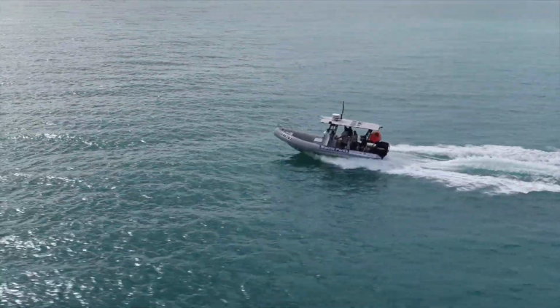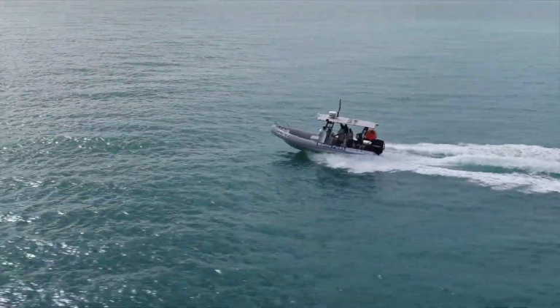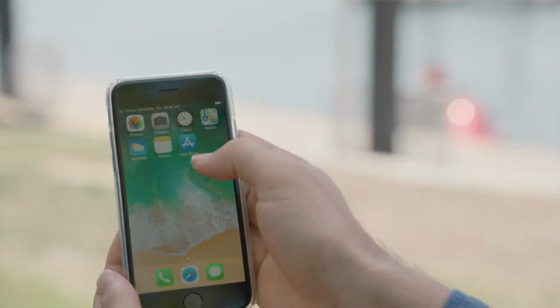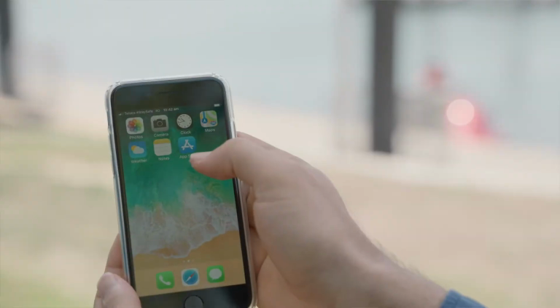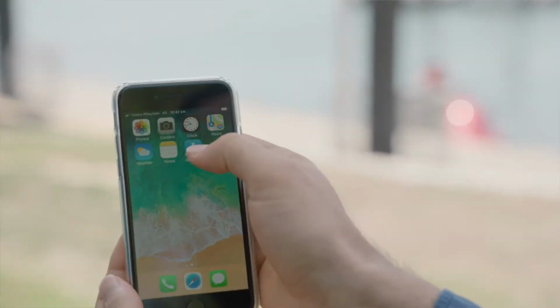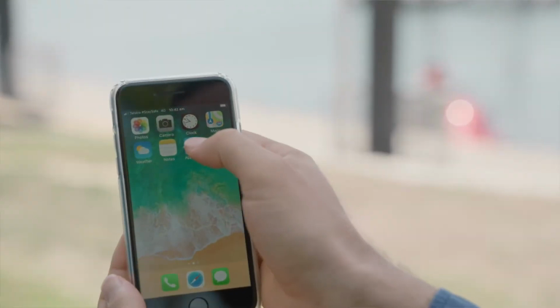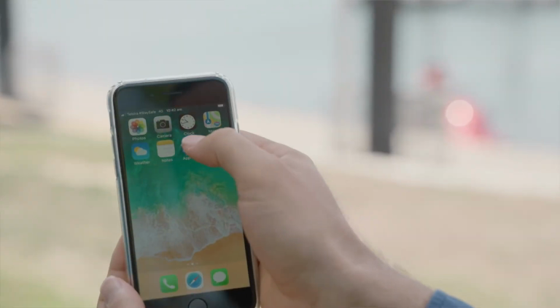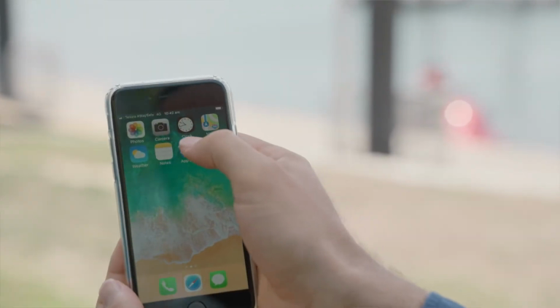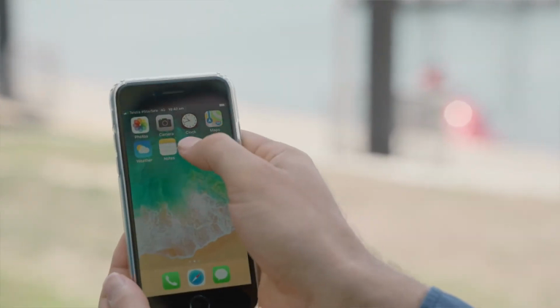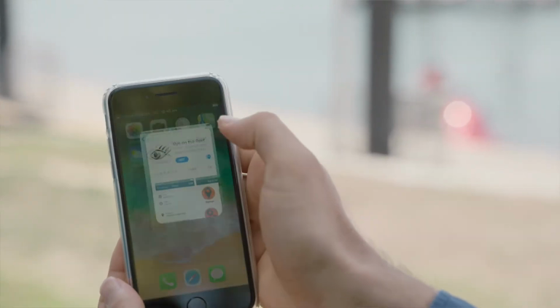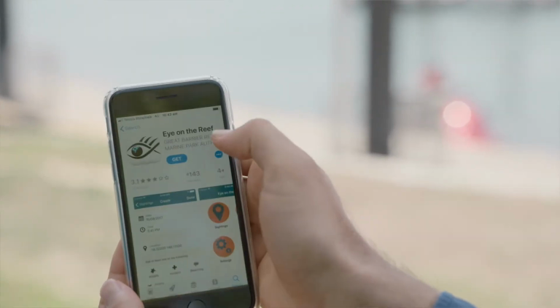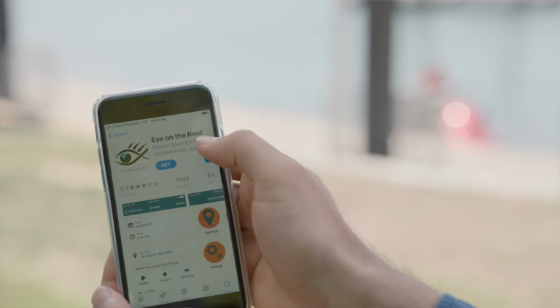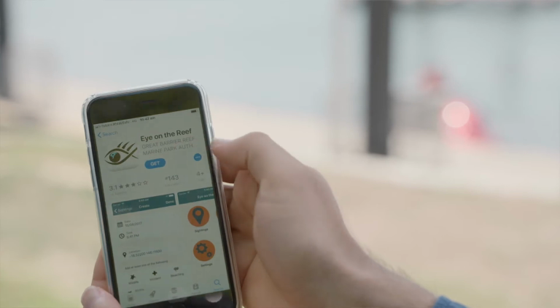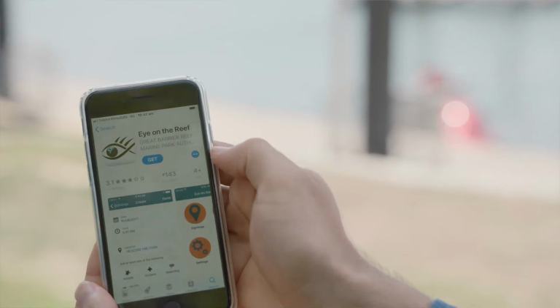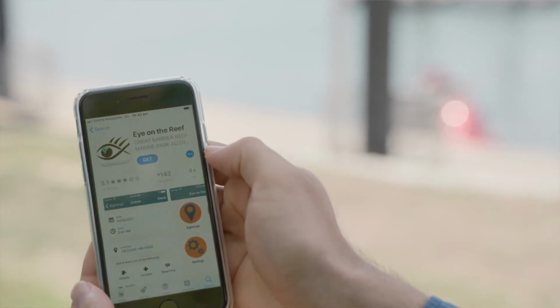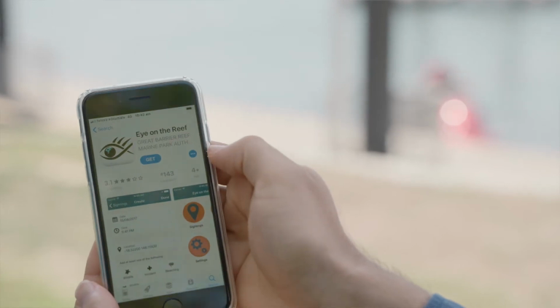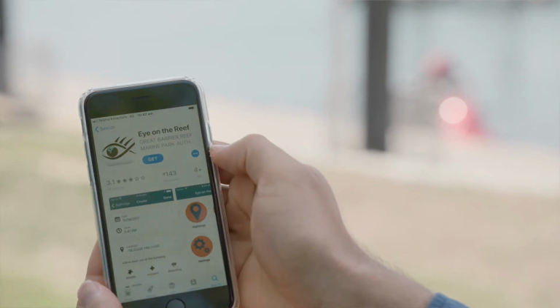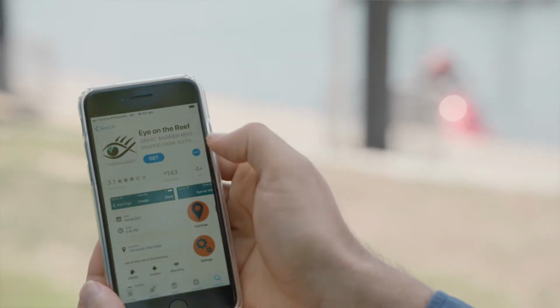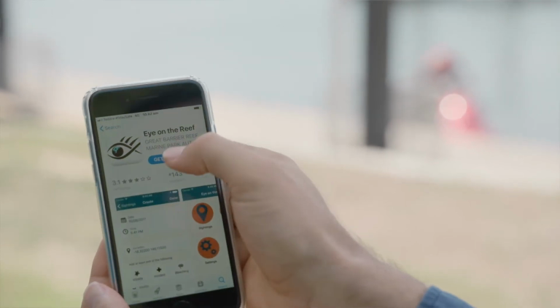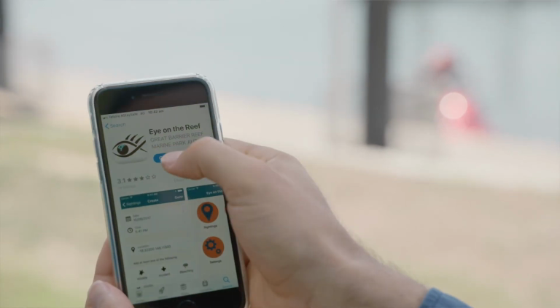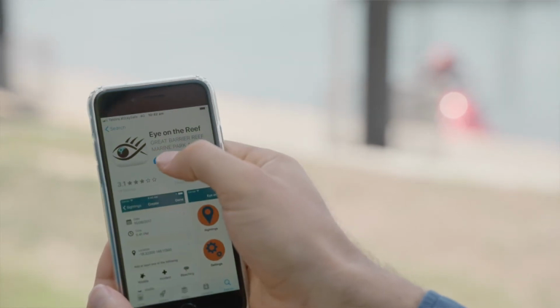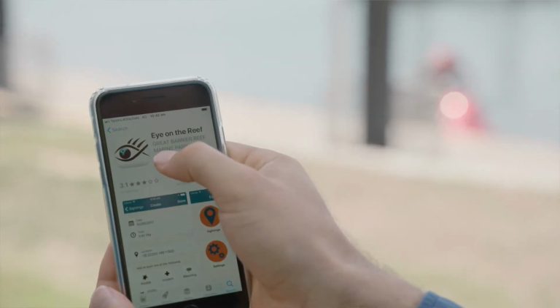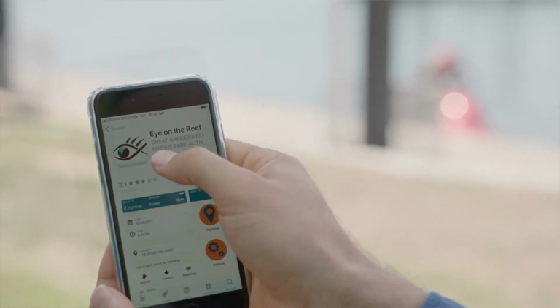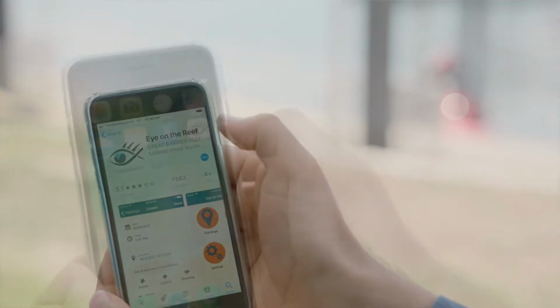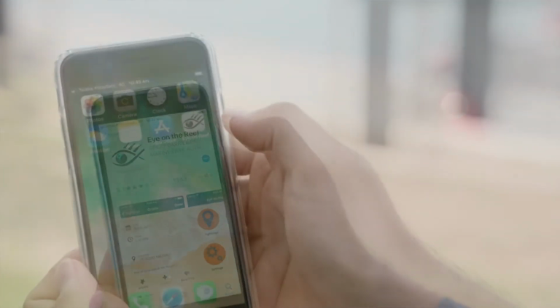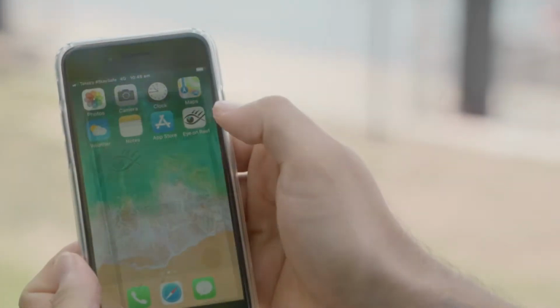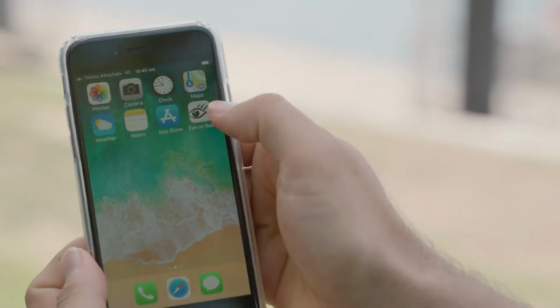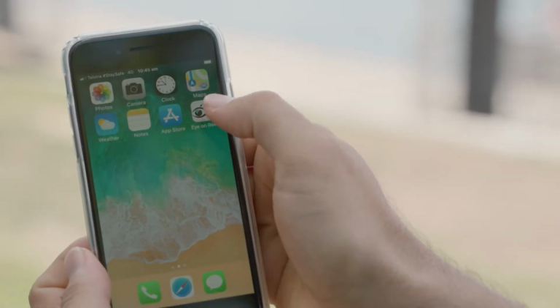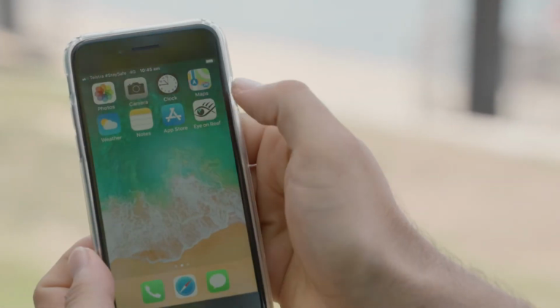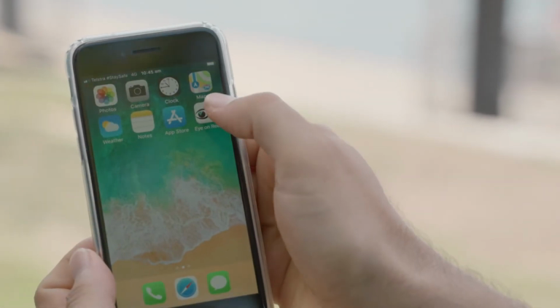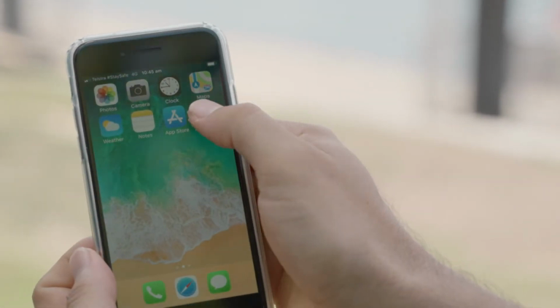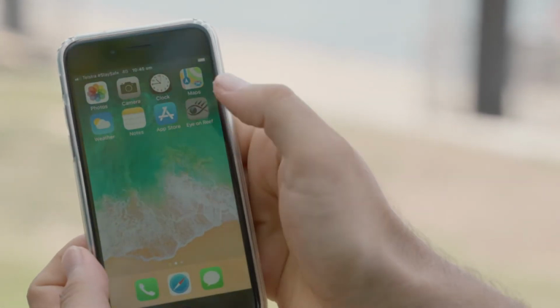Download the free app from the App Store or Google Play before you head out on the water. It can also be used outside of mobile range.